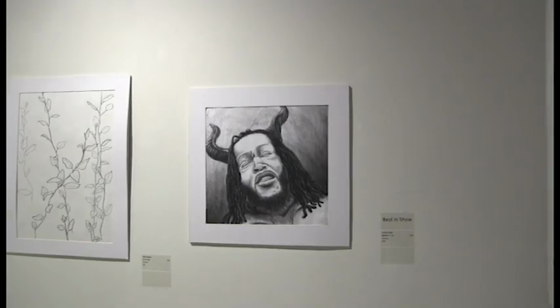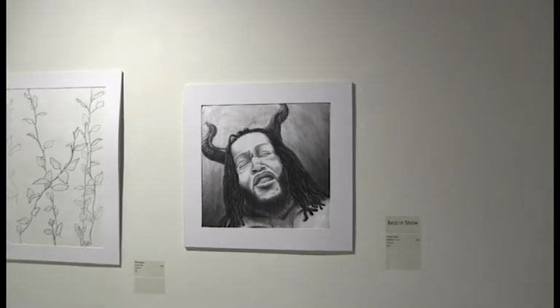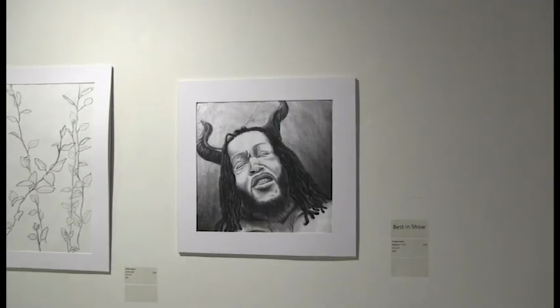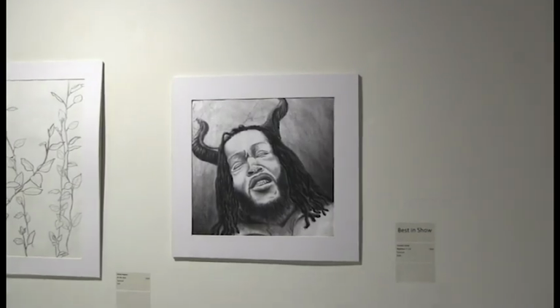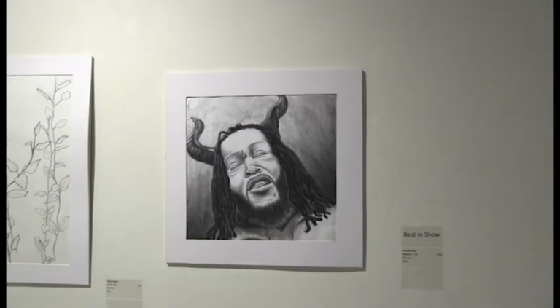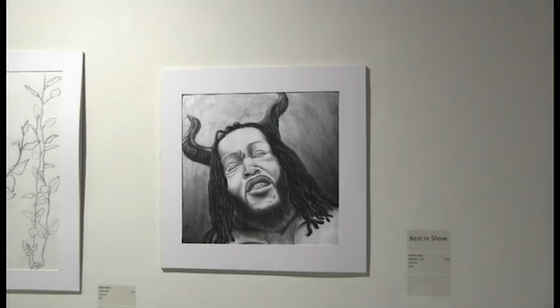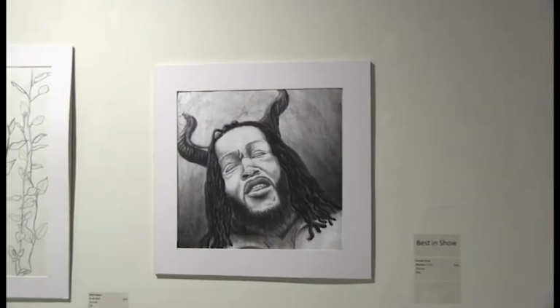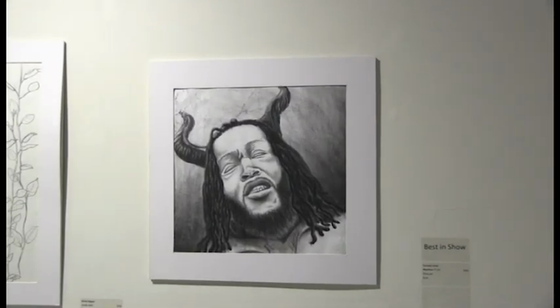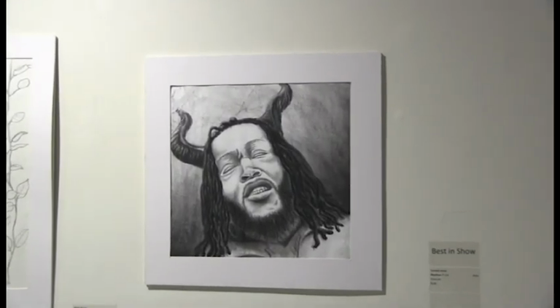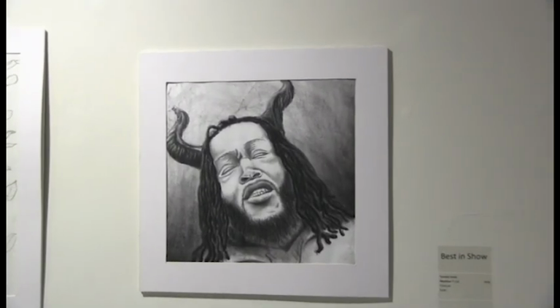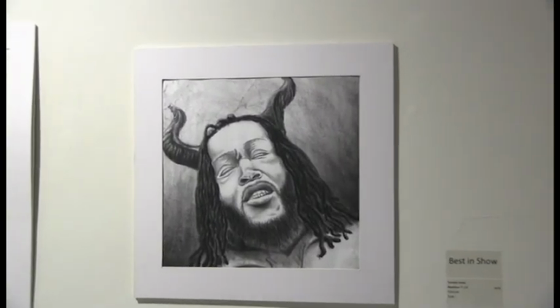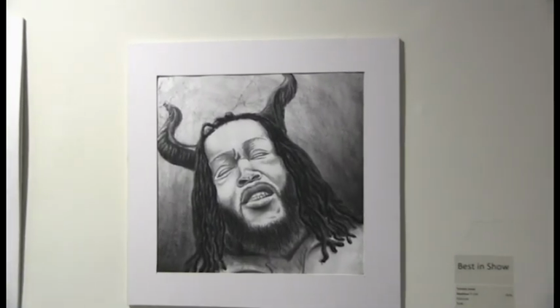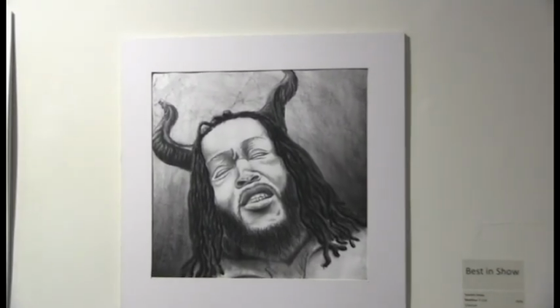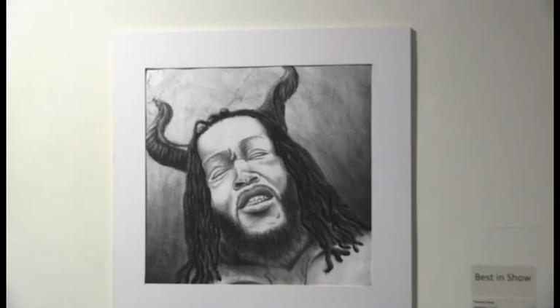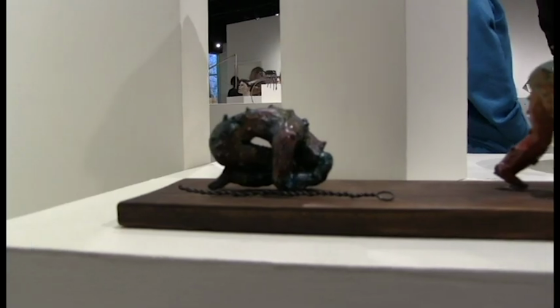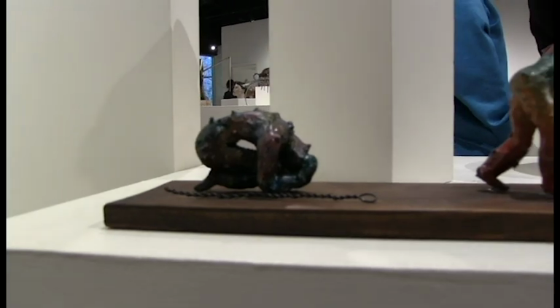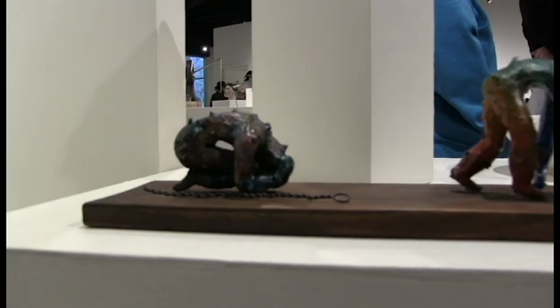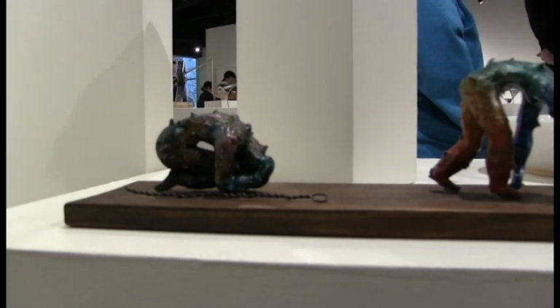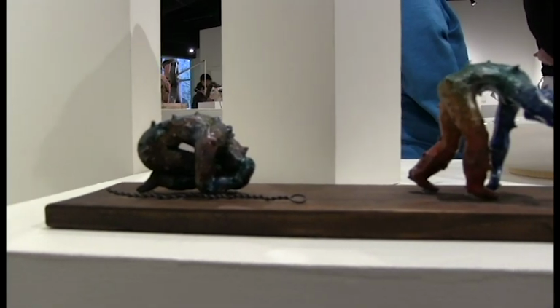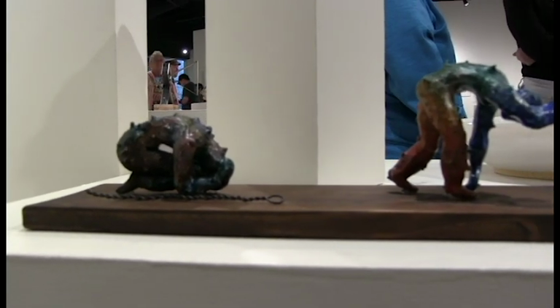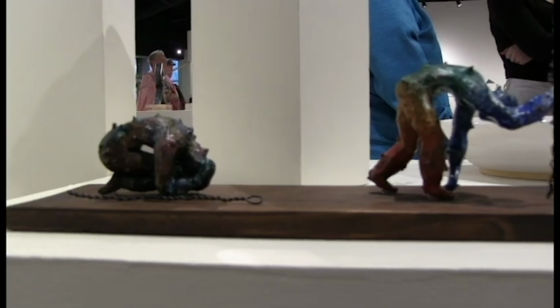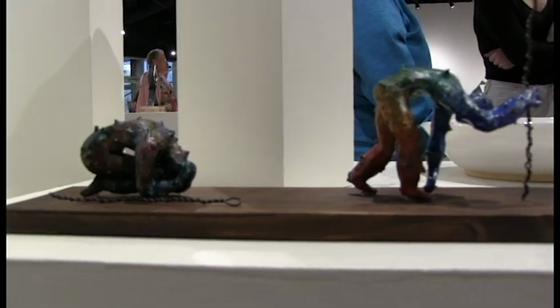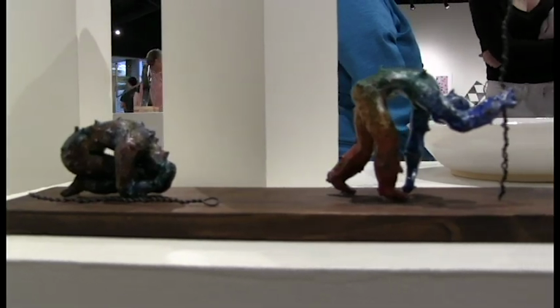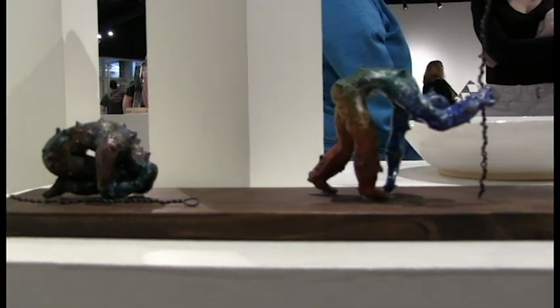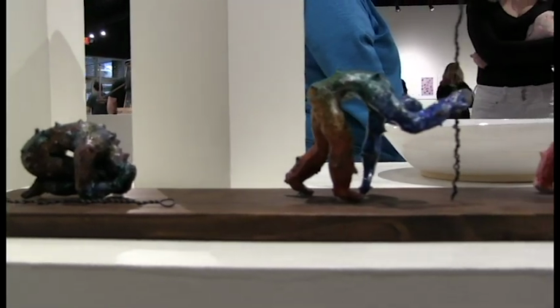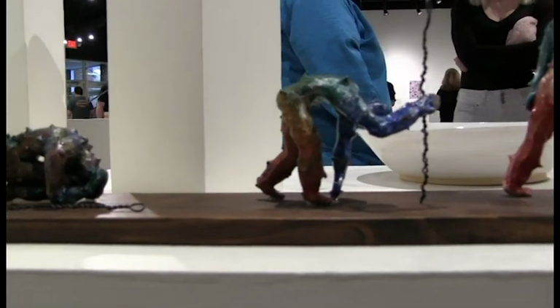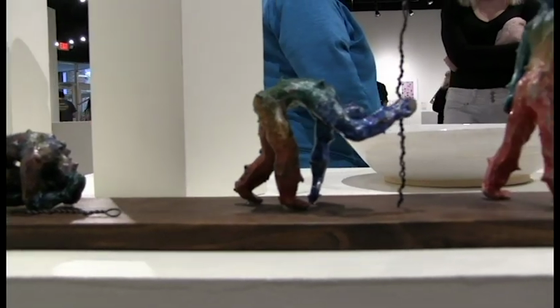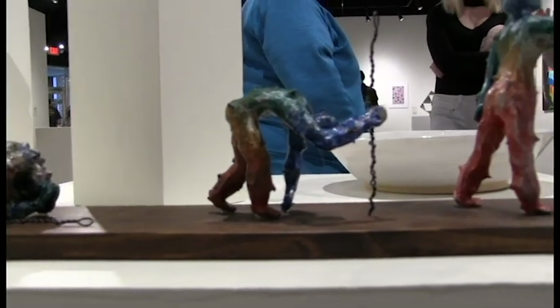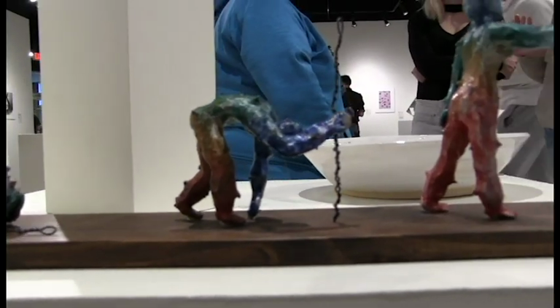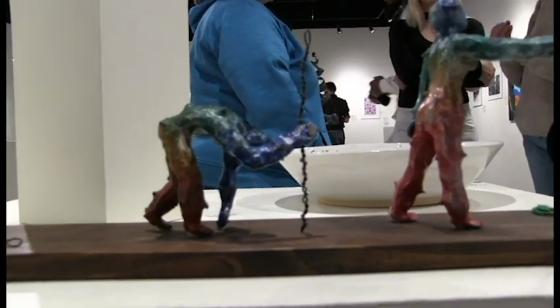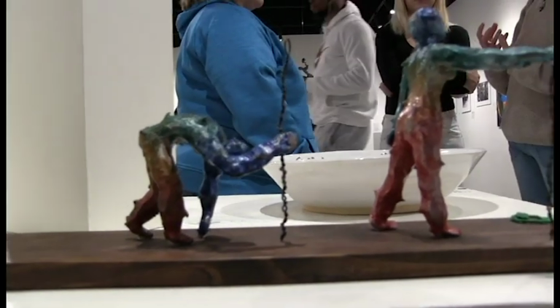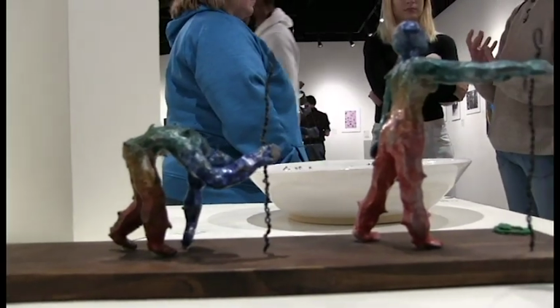Various awards including Best in Show and the People's Choice Award were given to students during the reception to recognize the excellence of their pieces.